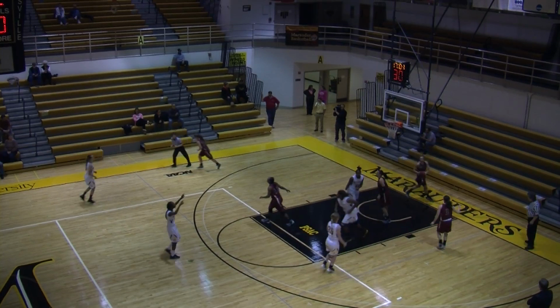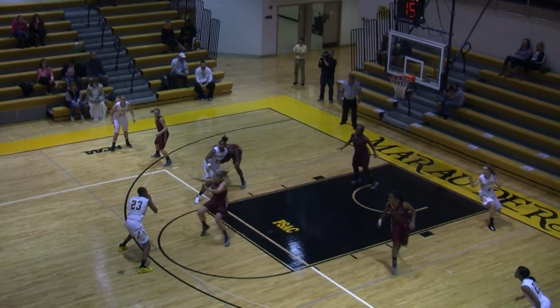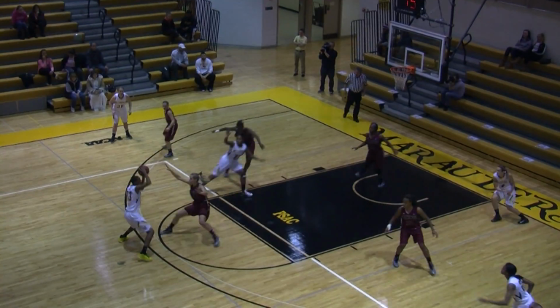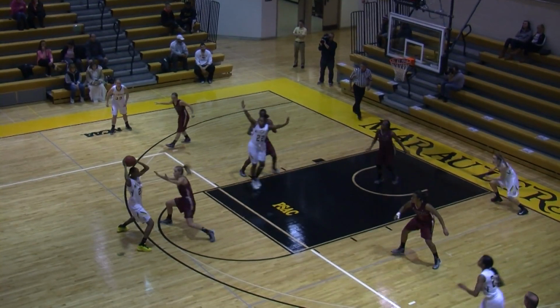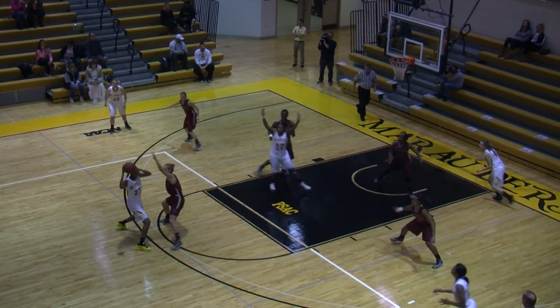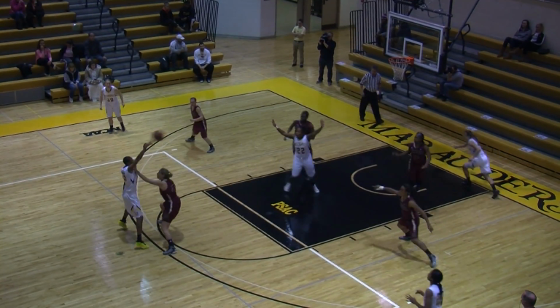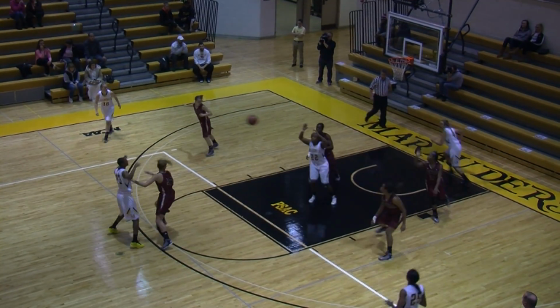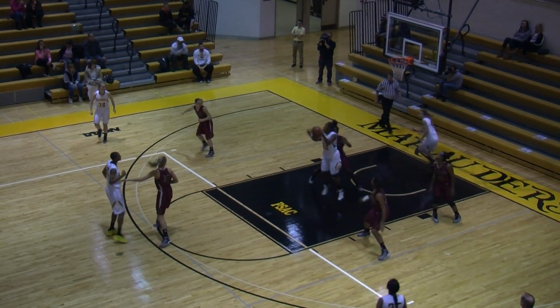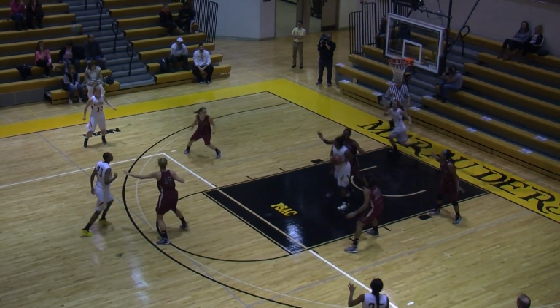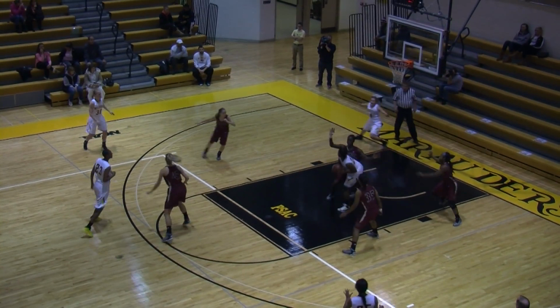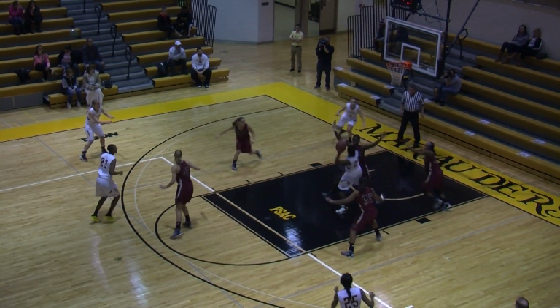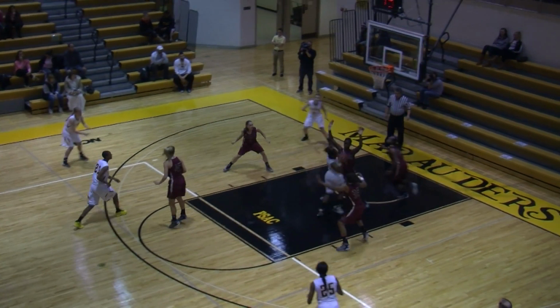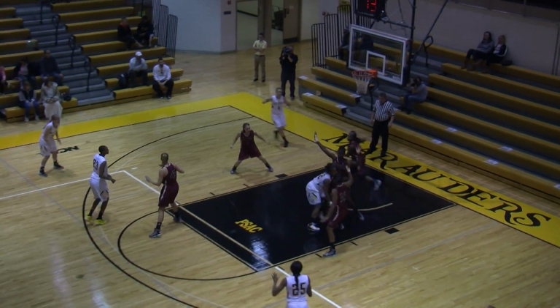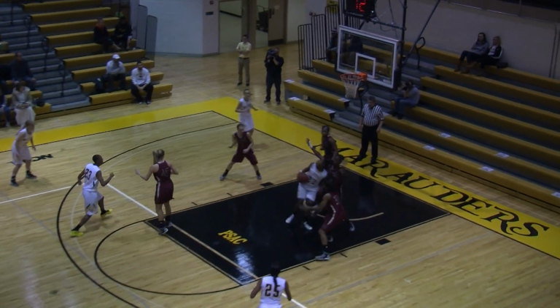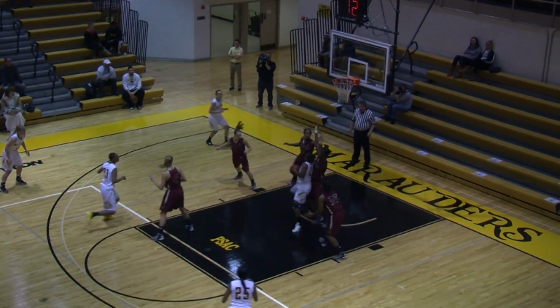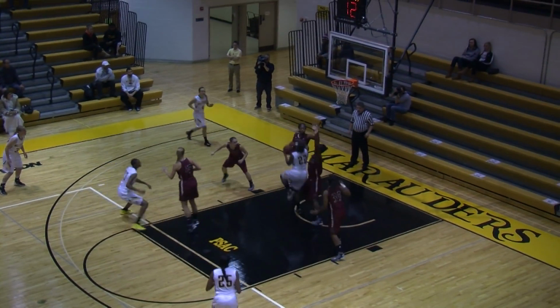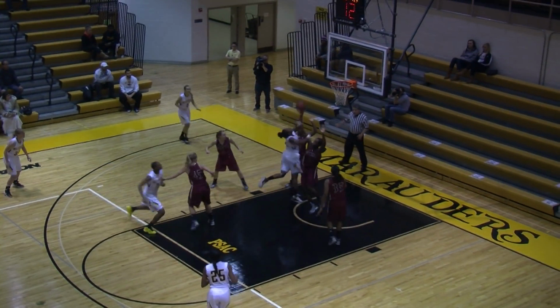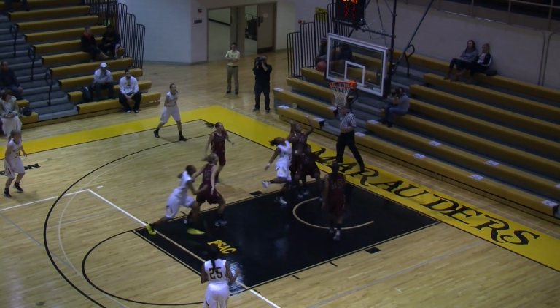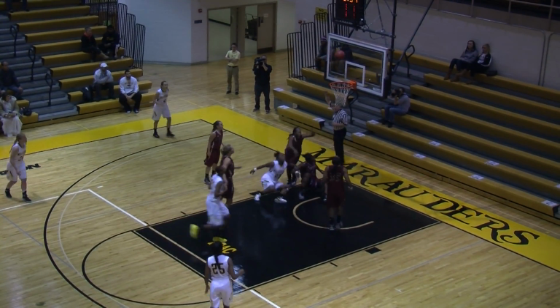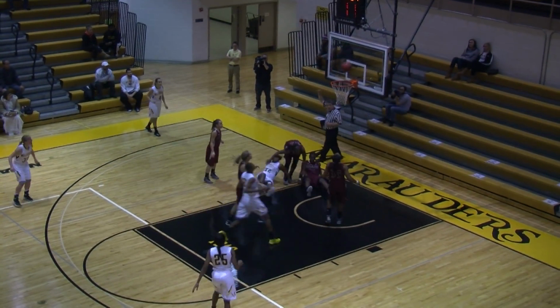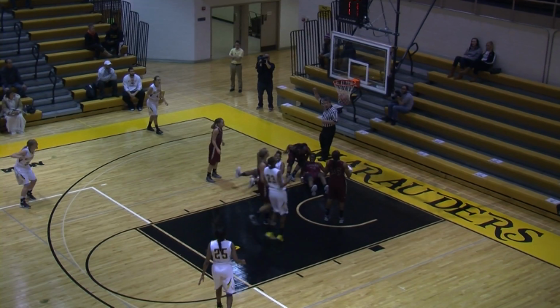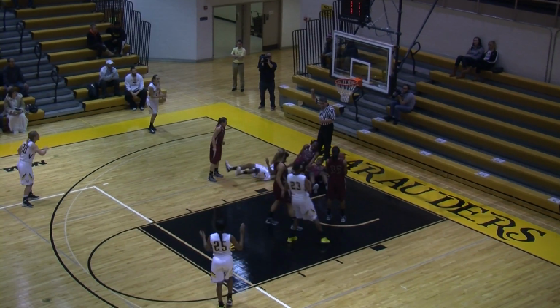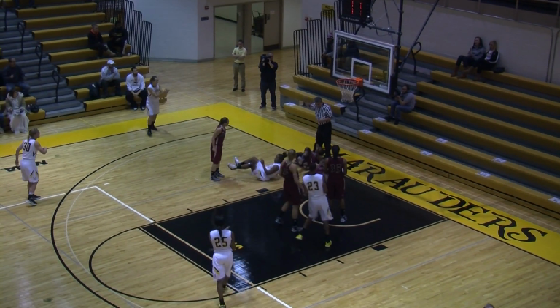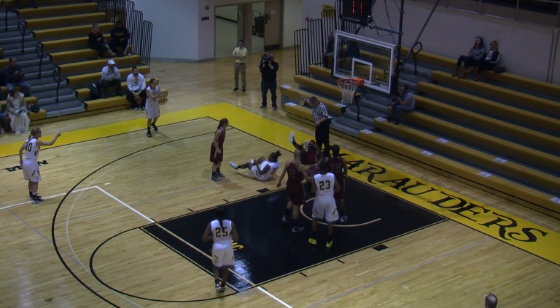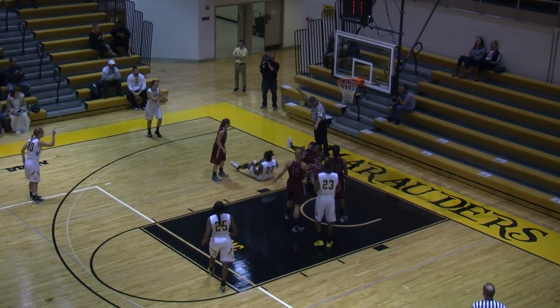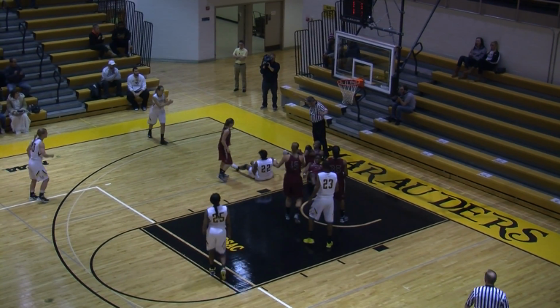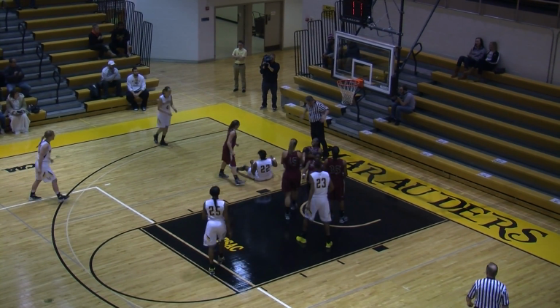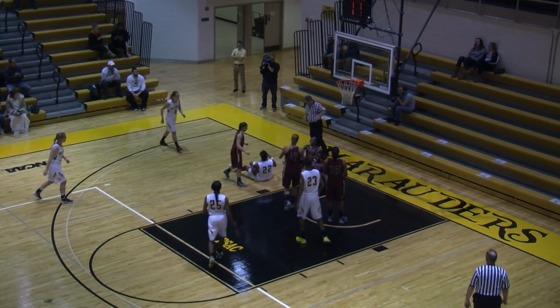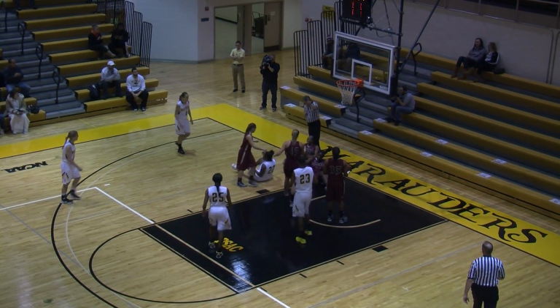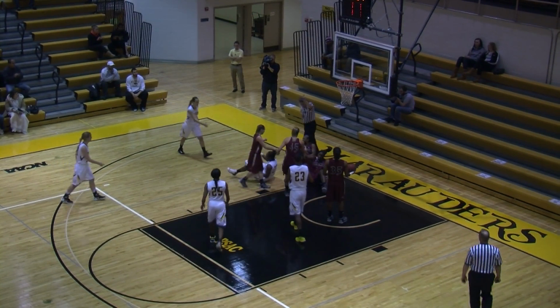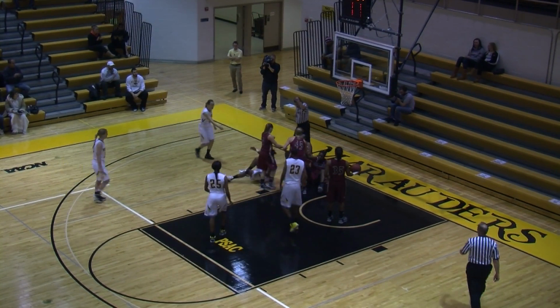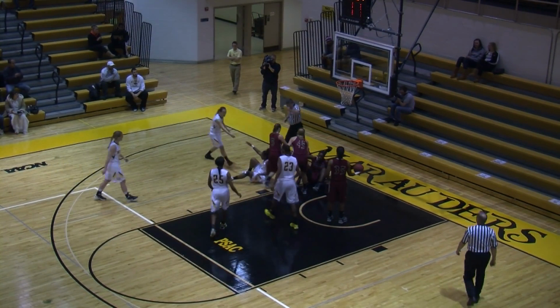The early goings. Cooper, entry pass in for Cousins. Cousins spins, goes up left hand and gets it to fall. And she's fouled.